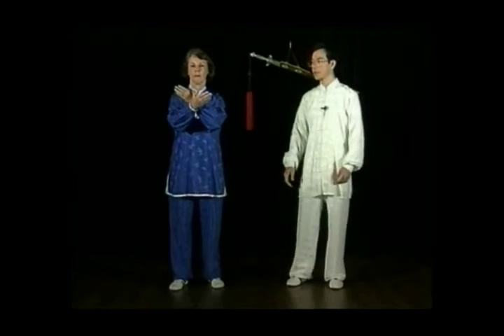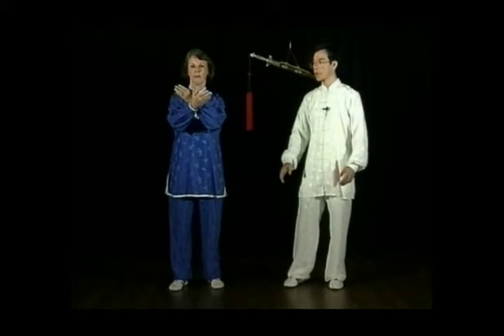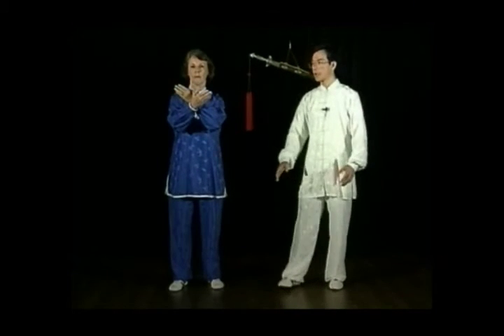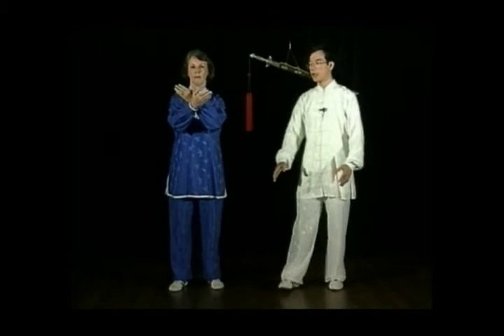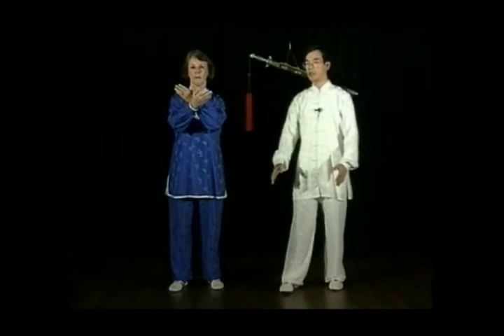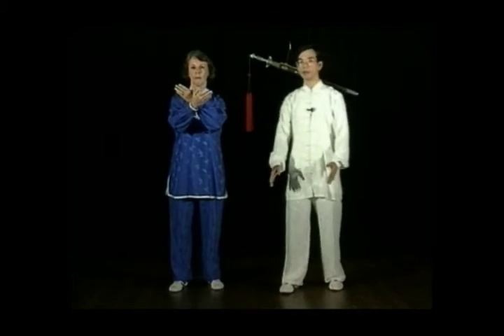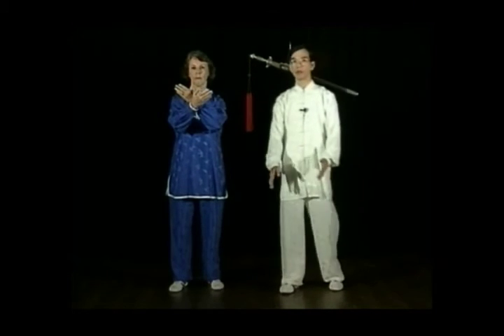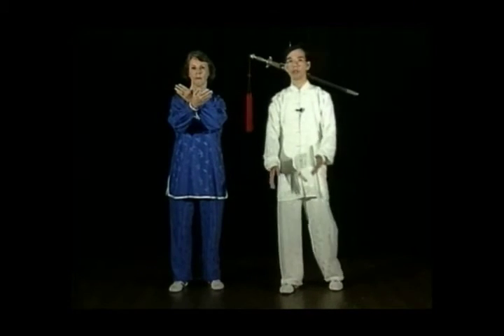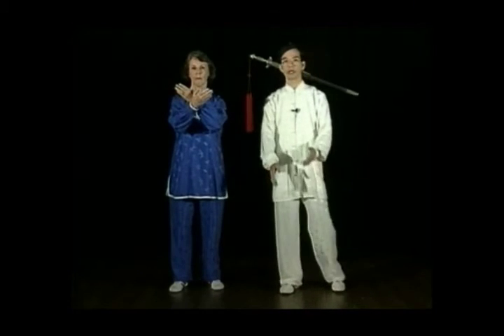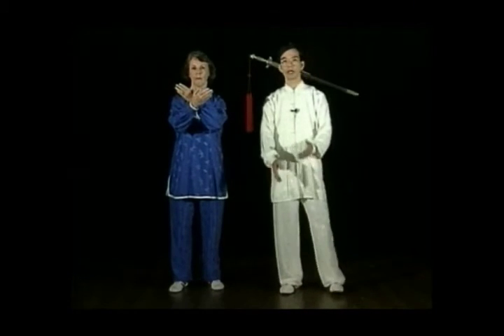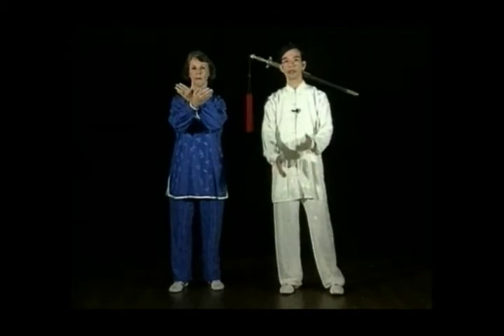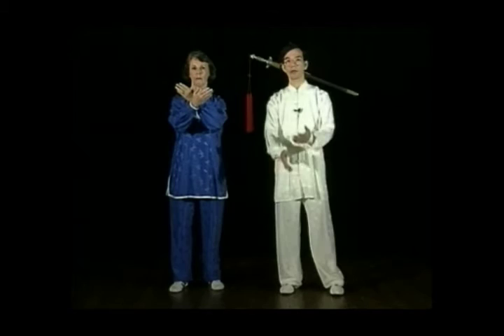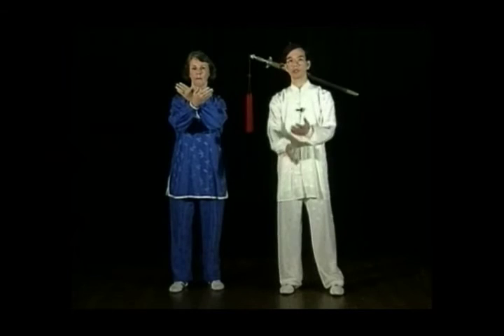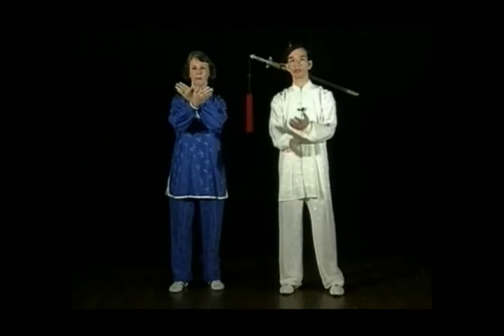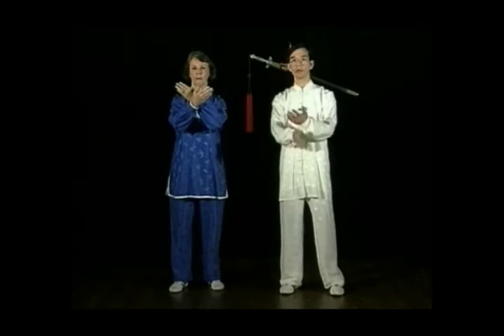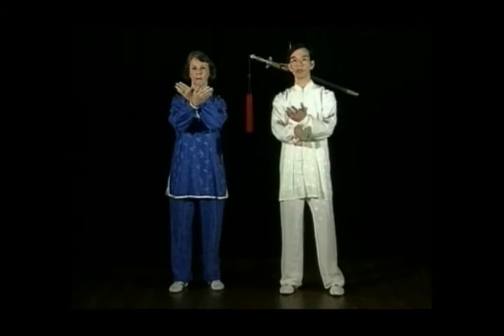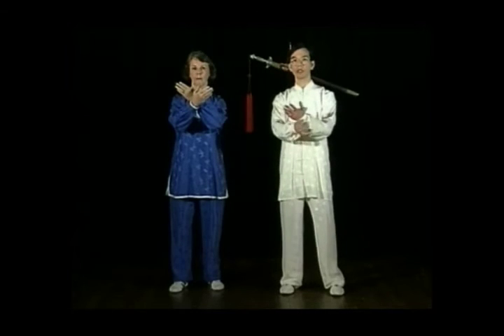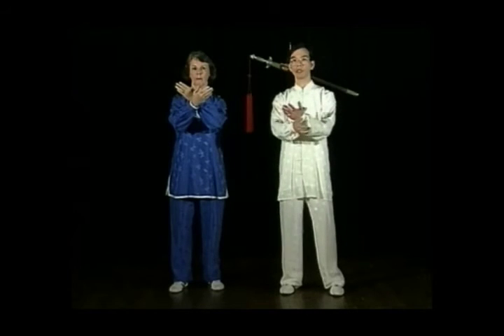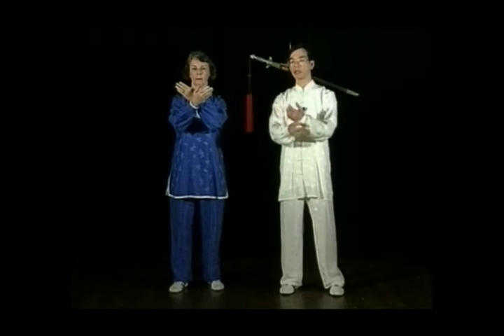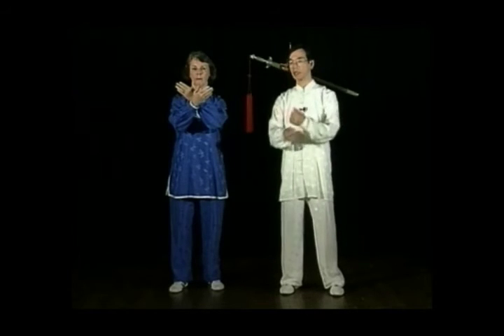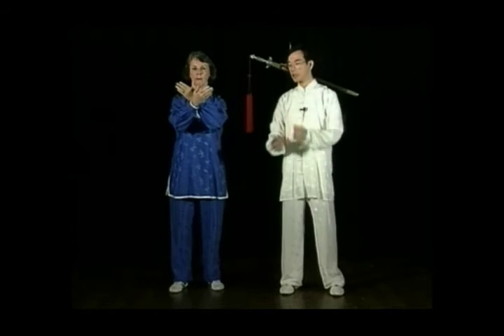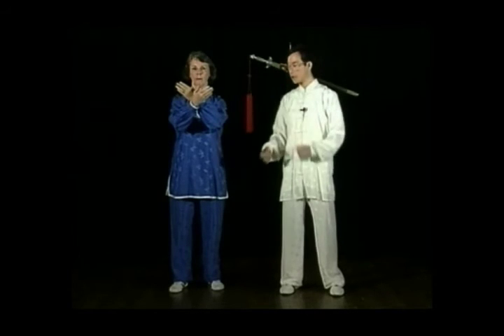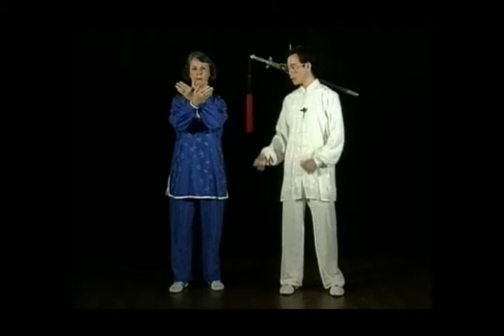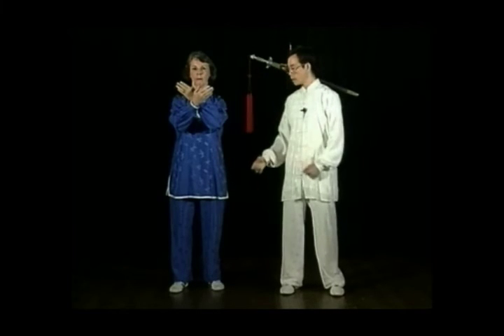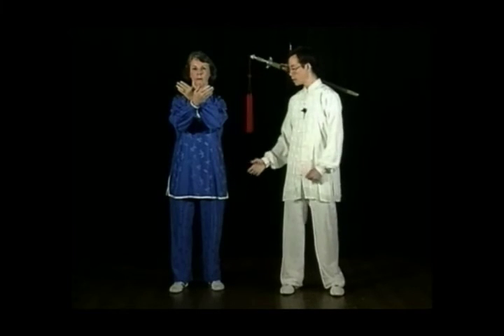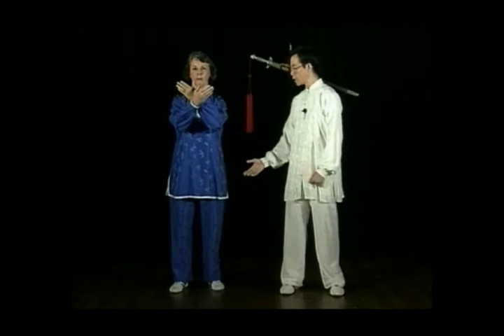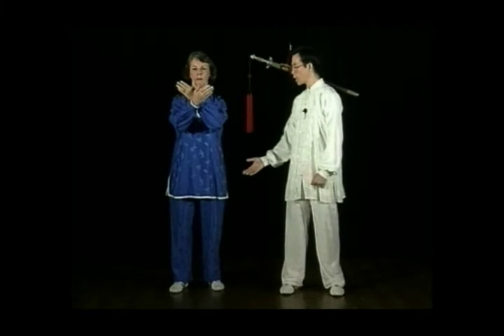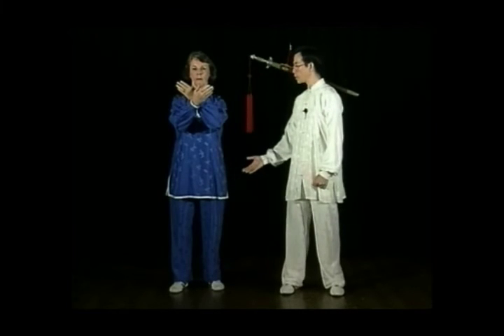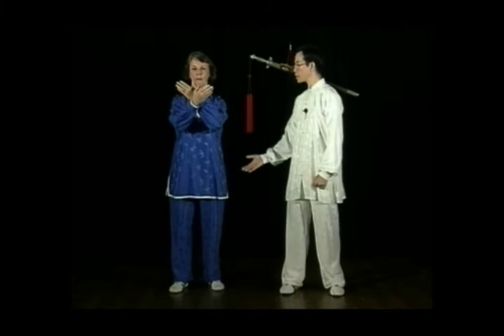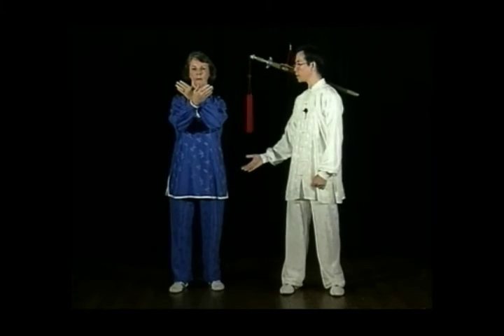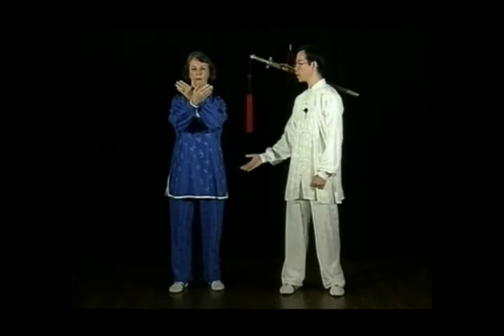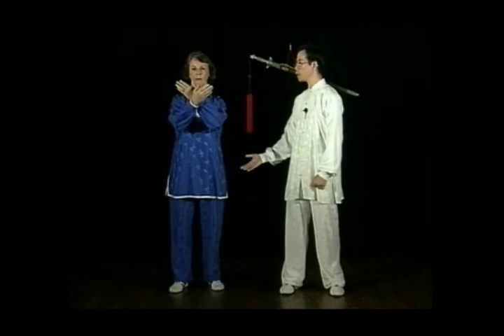As you bring your hands up slowly, stand up slowly.